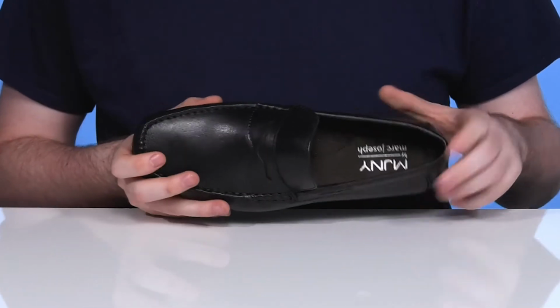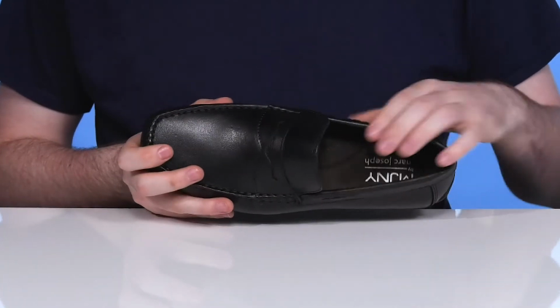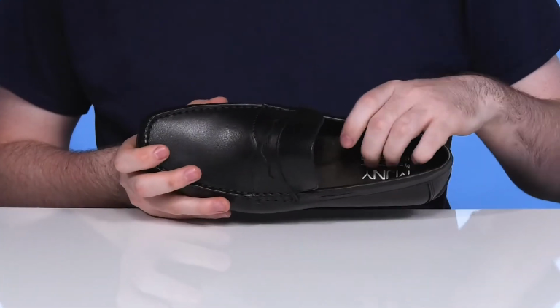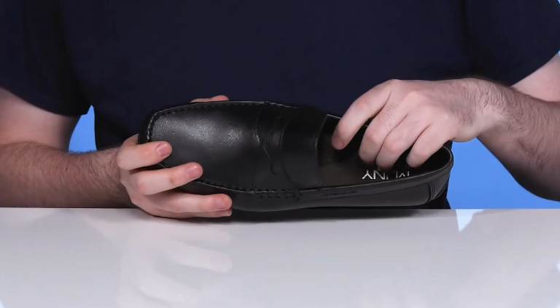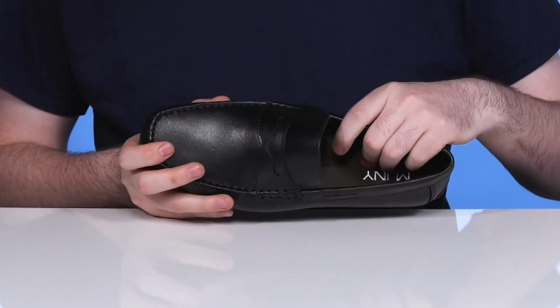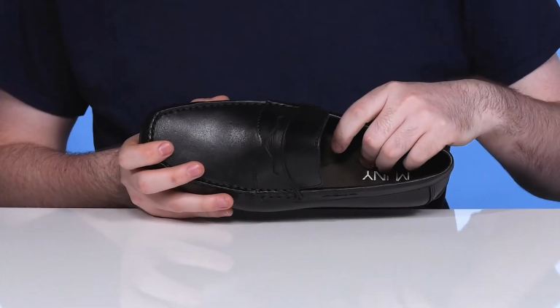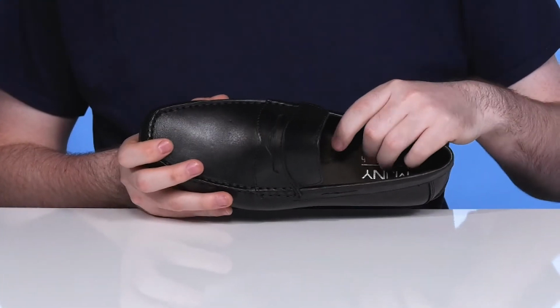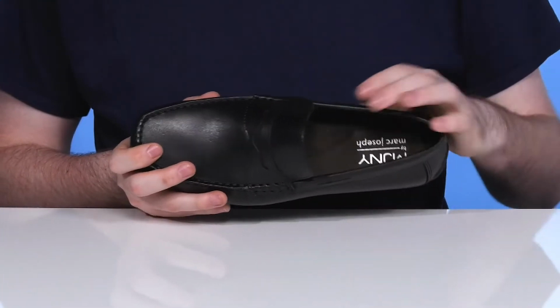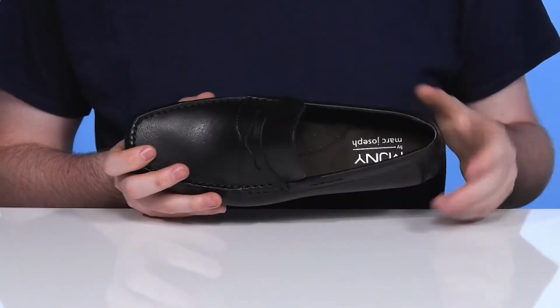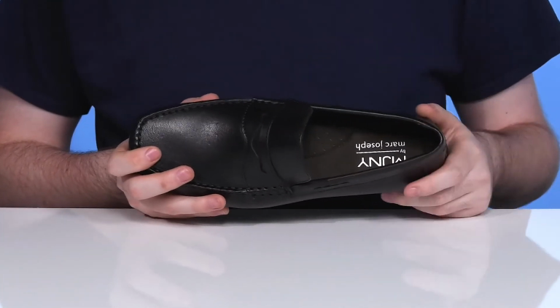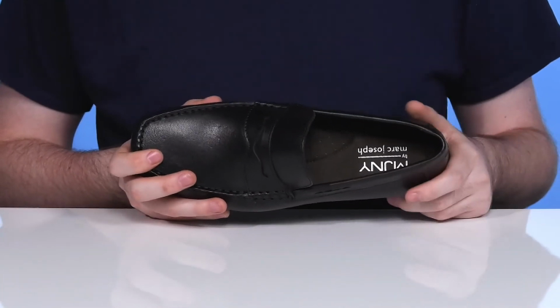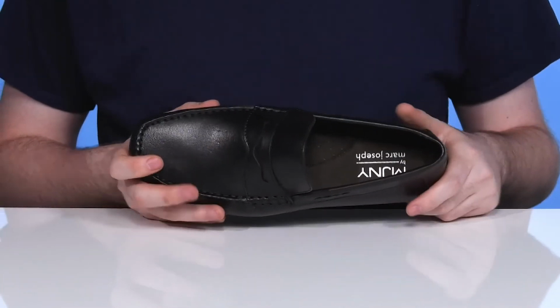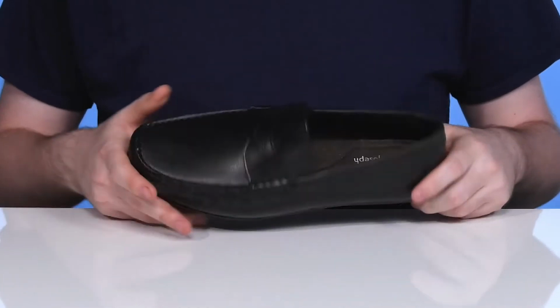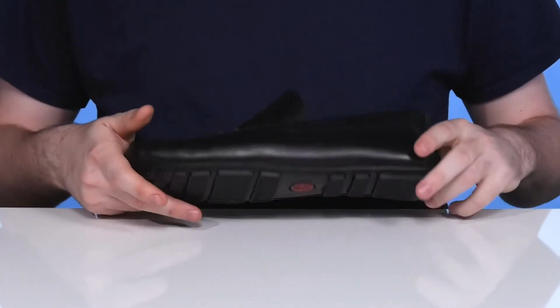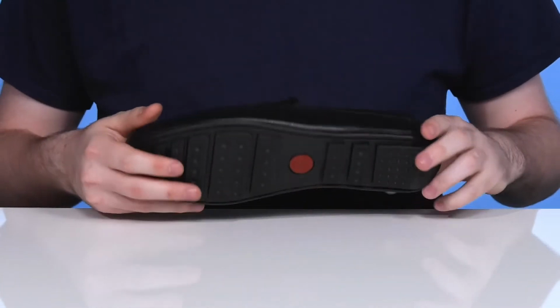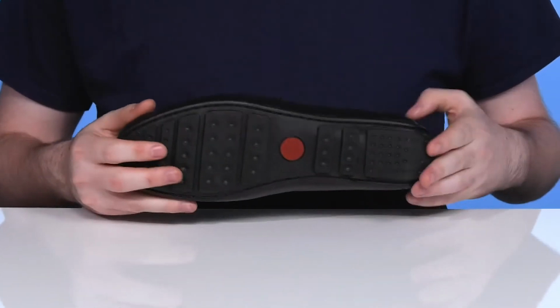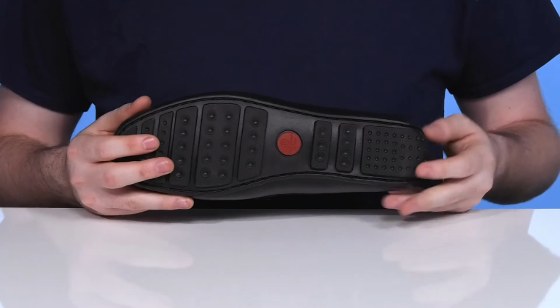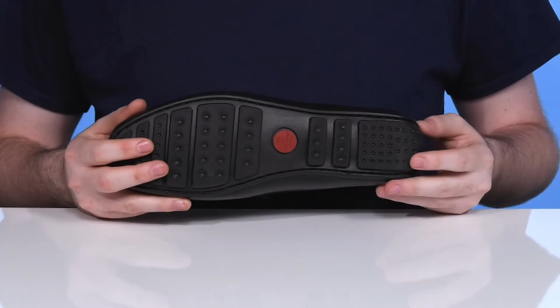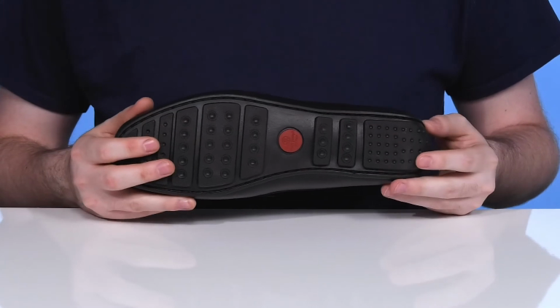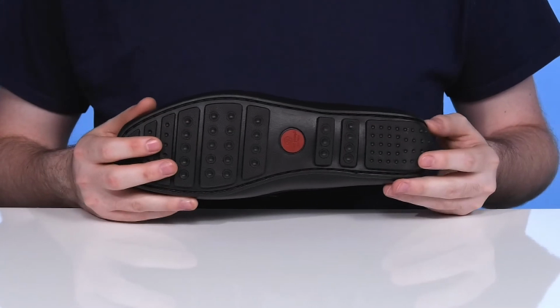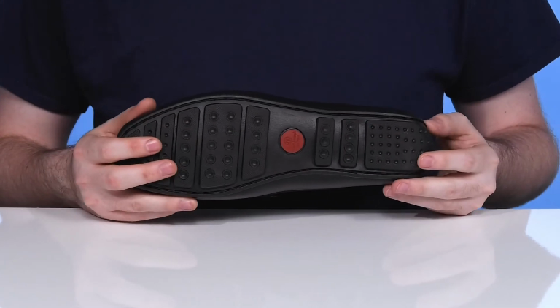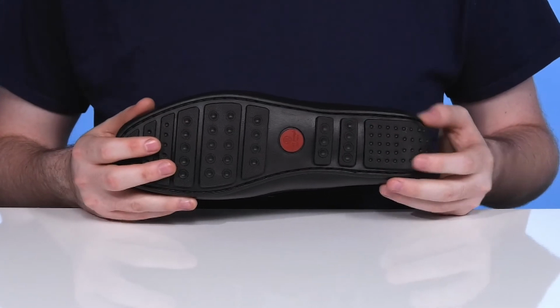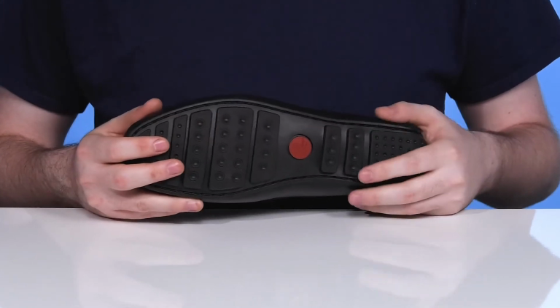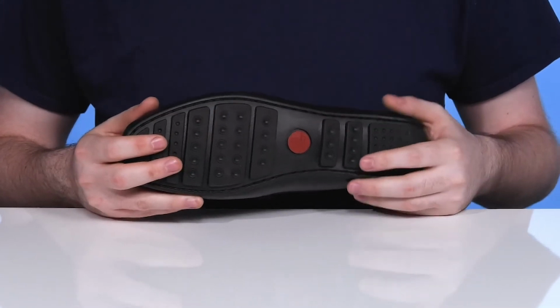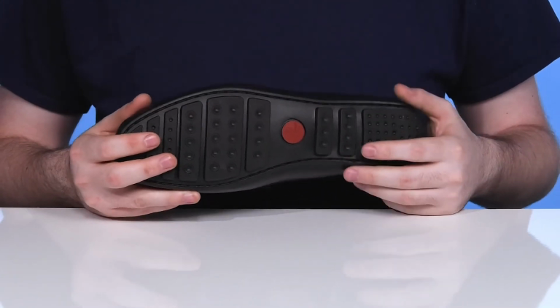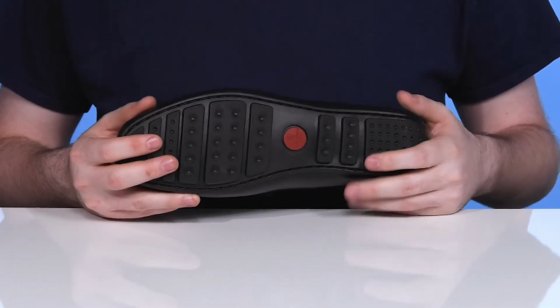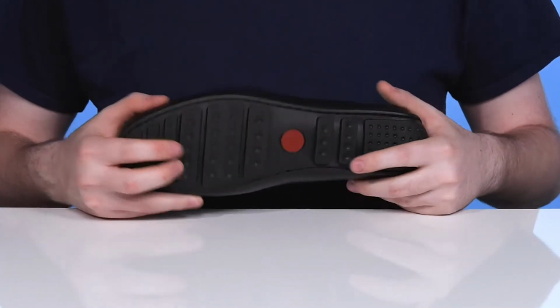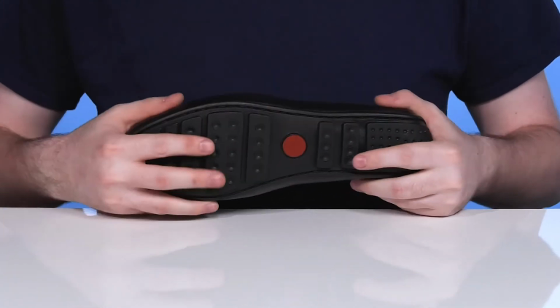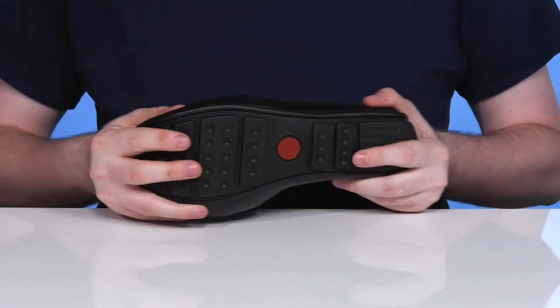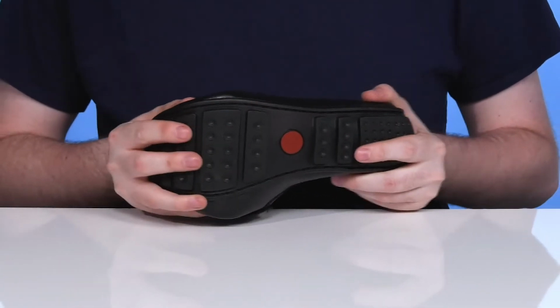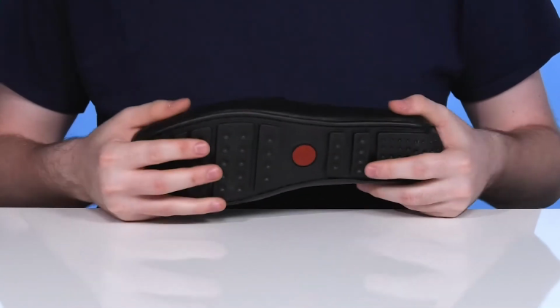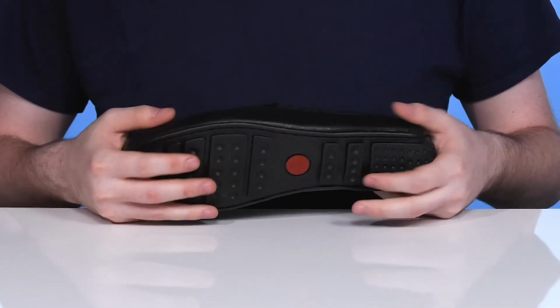The foam footbed gives it more cushioning, and it sits on top of a synthetic outsole that's grippy and flexible.